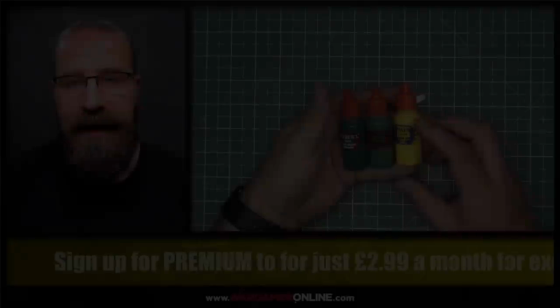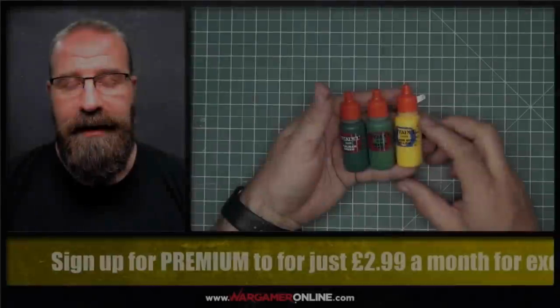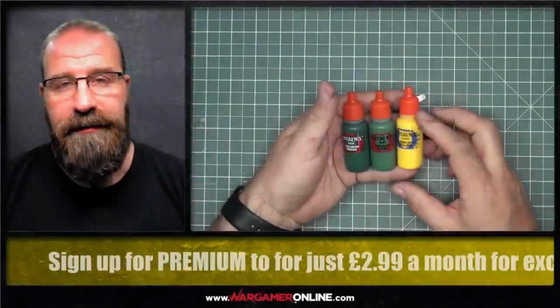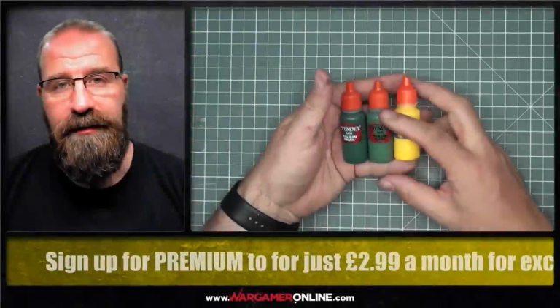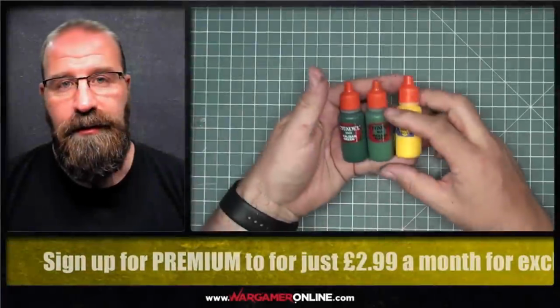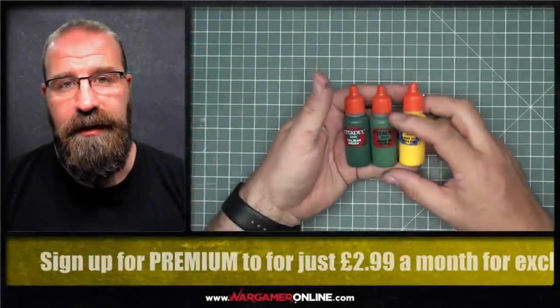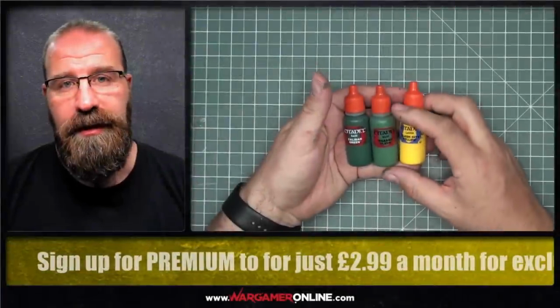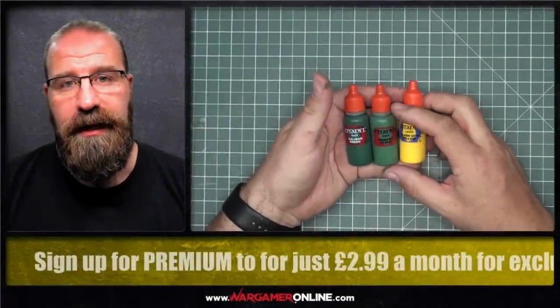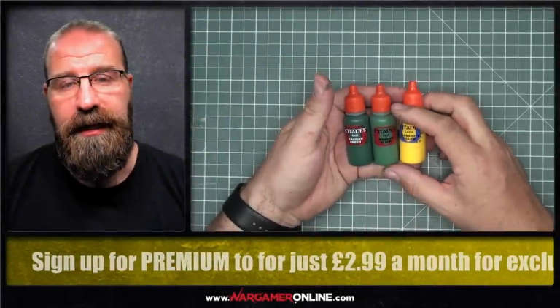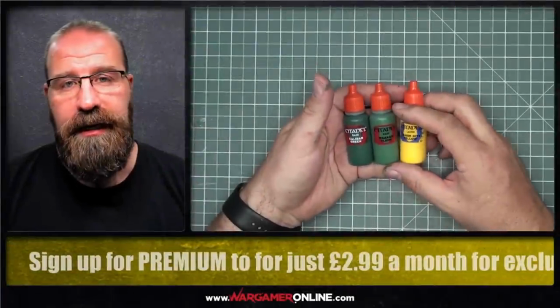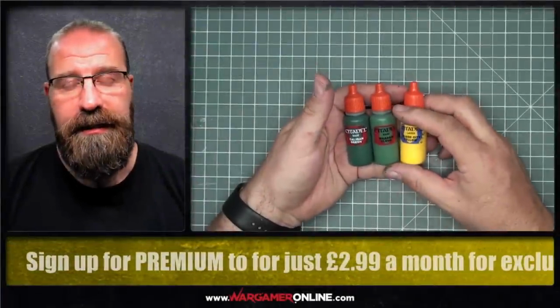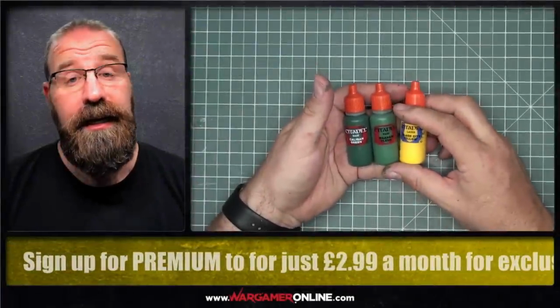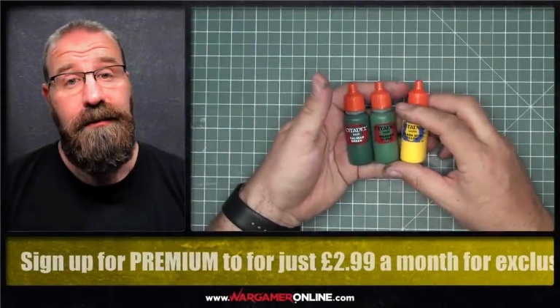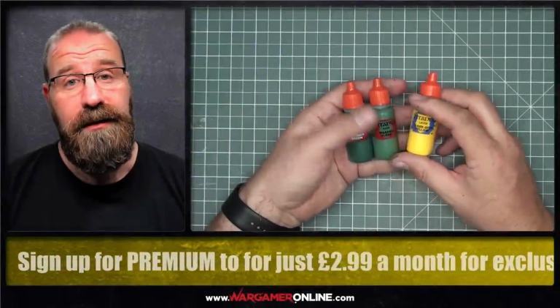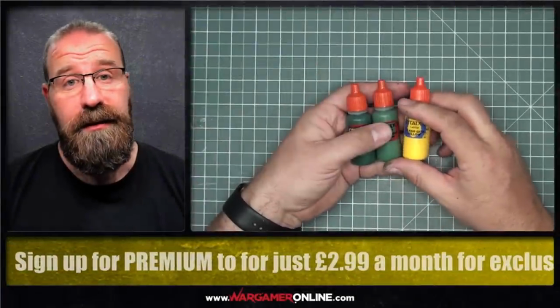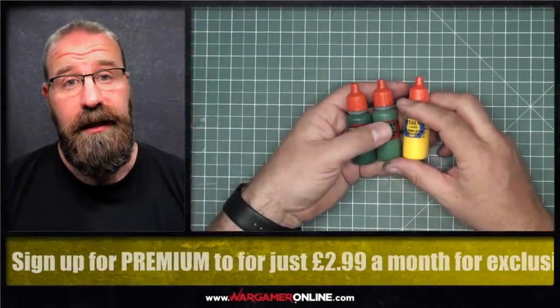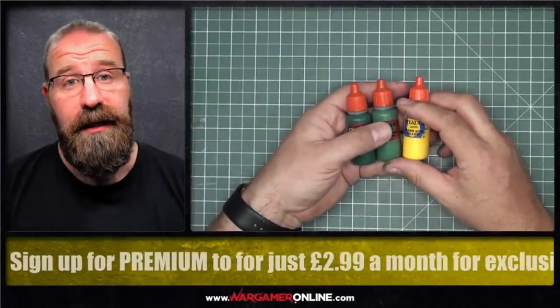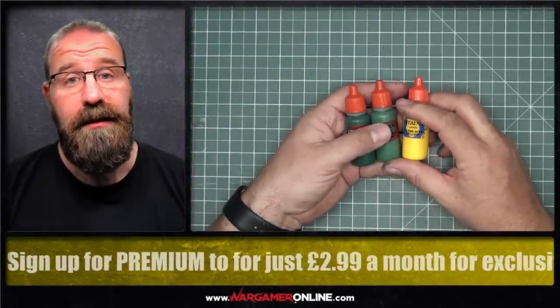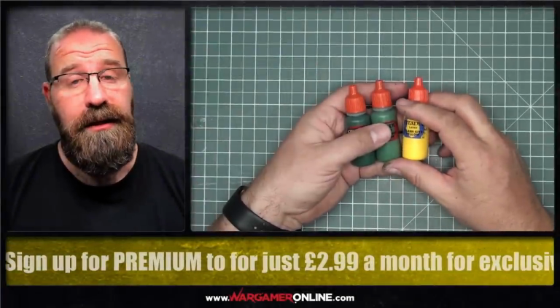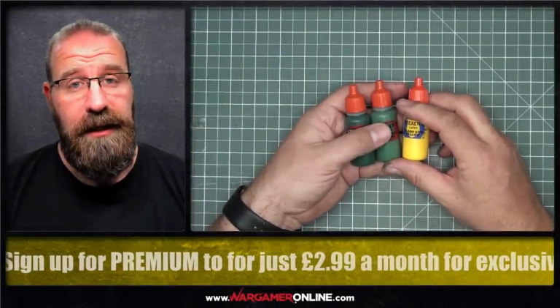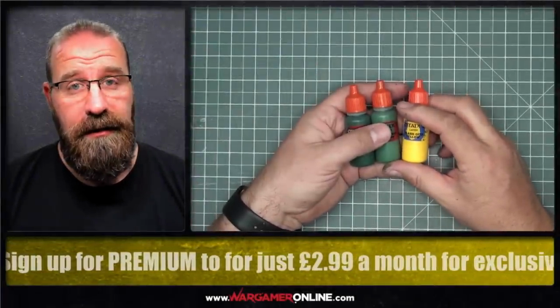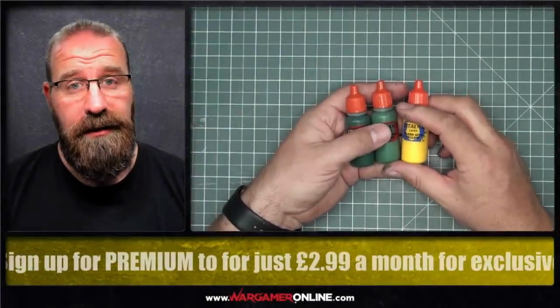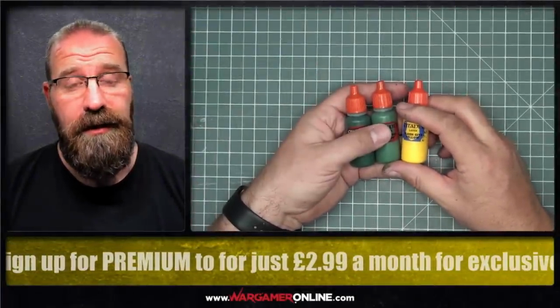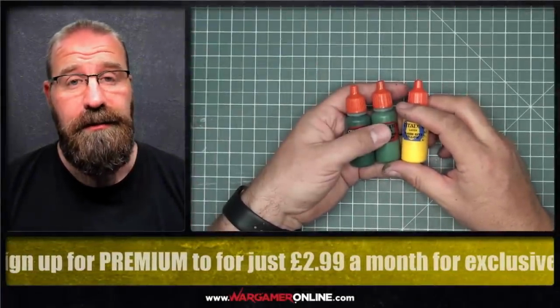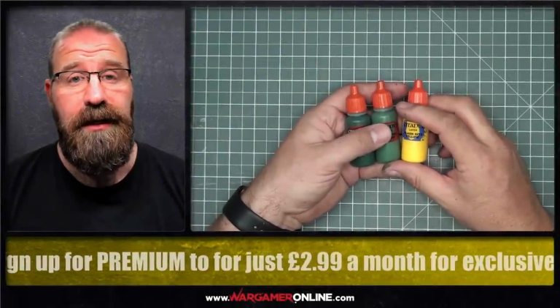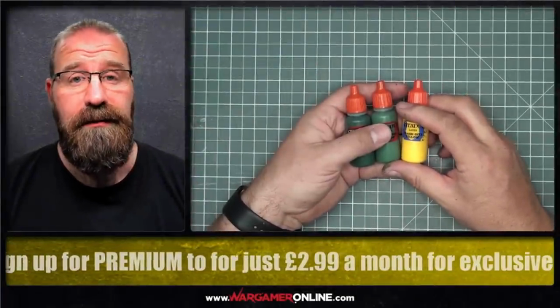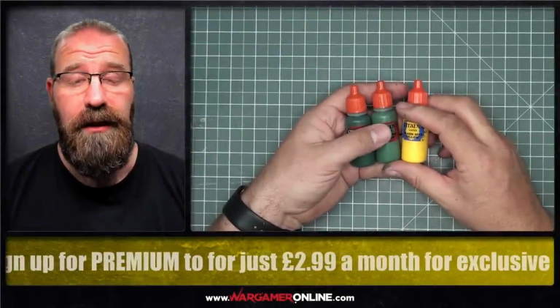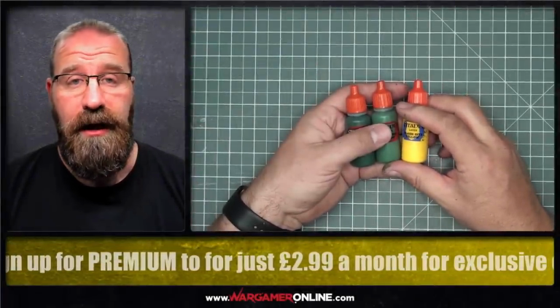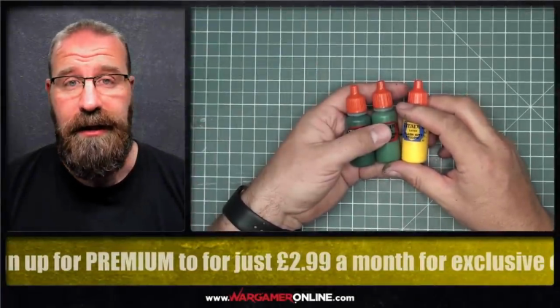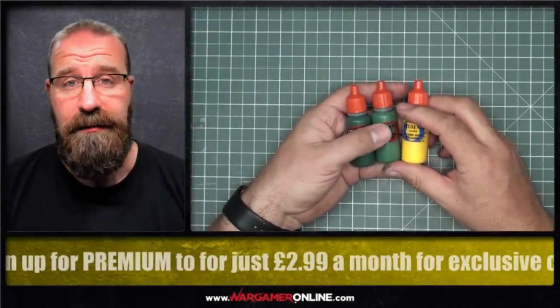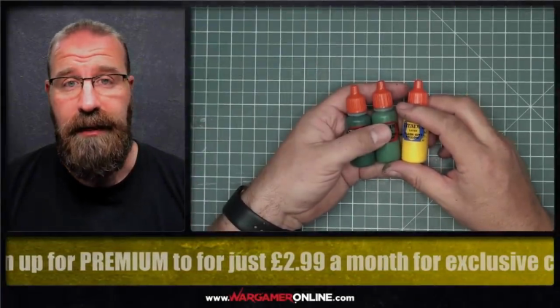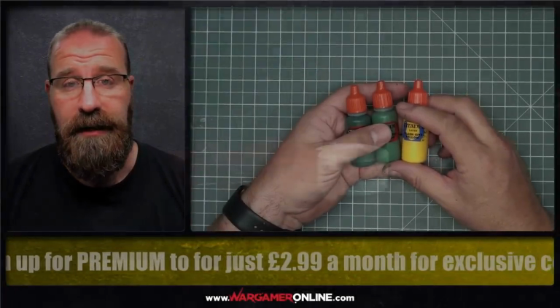Hi there, Phil from Wargamer Online here, and today we're going to be looking at WGO's recipe for Laramium Medium.